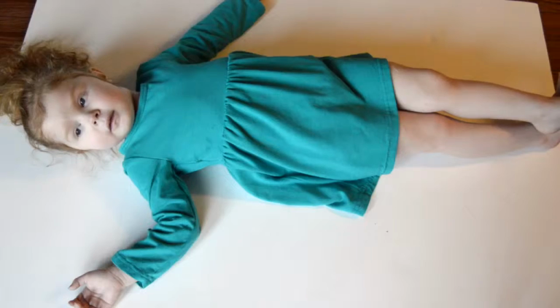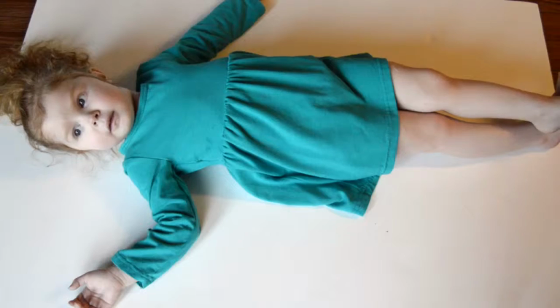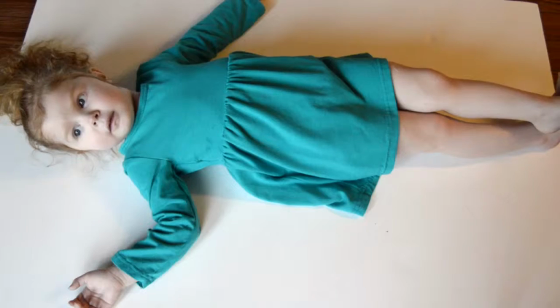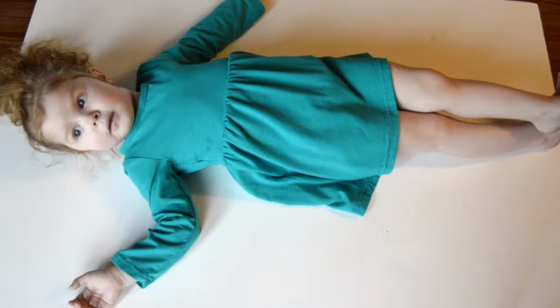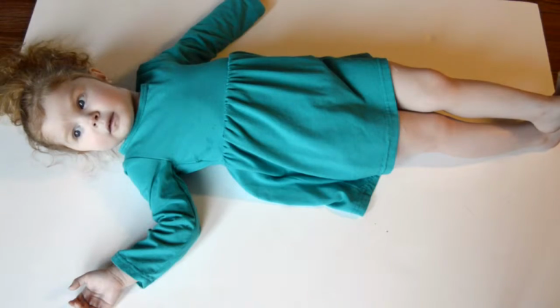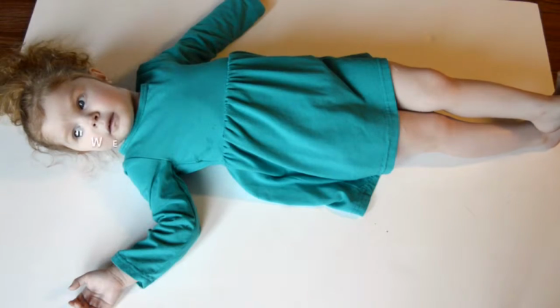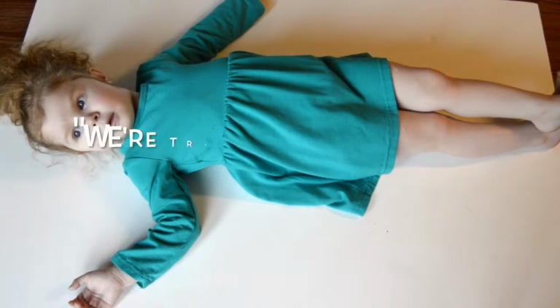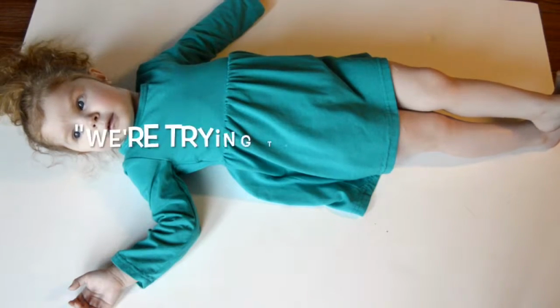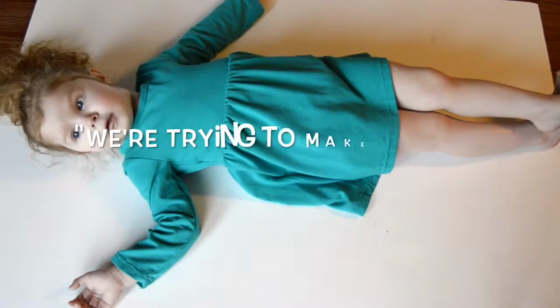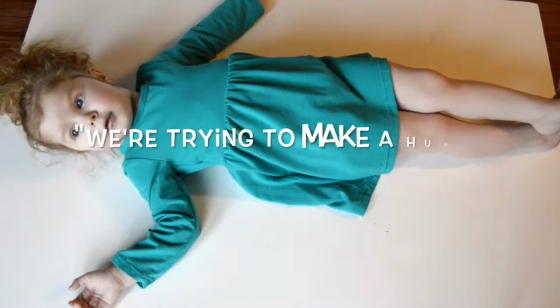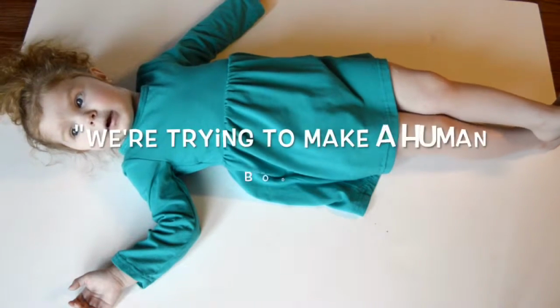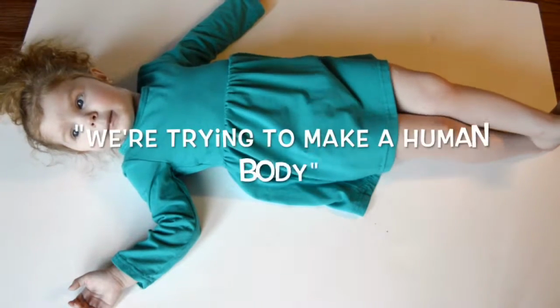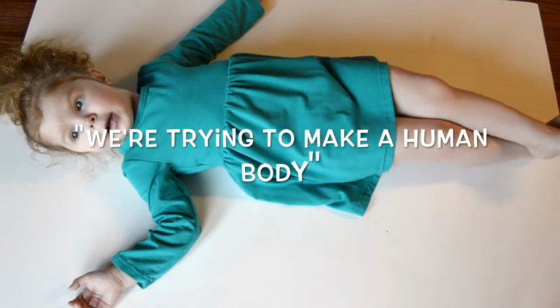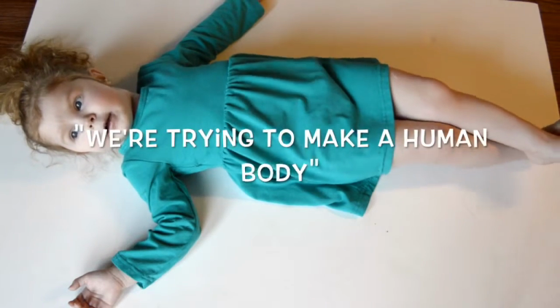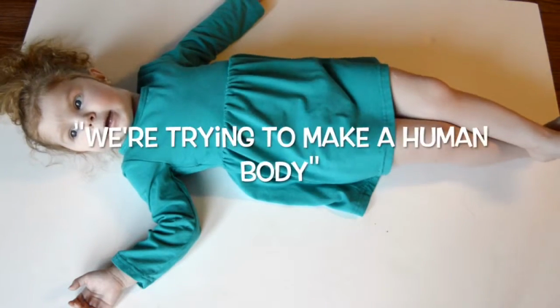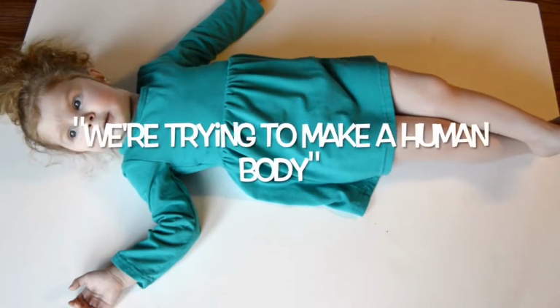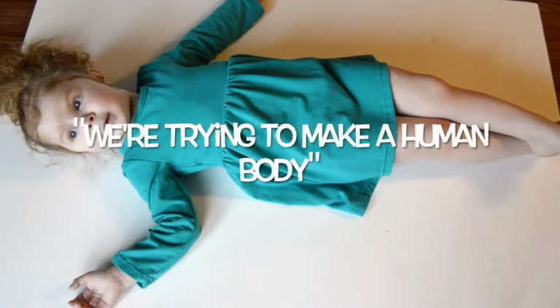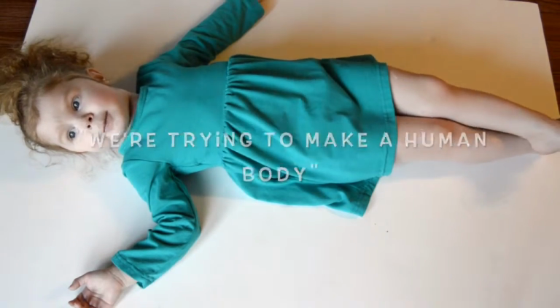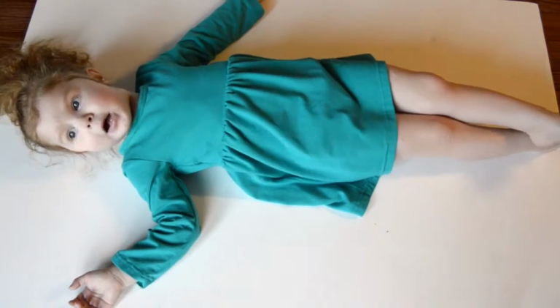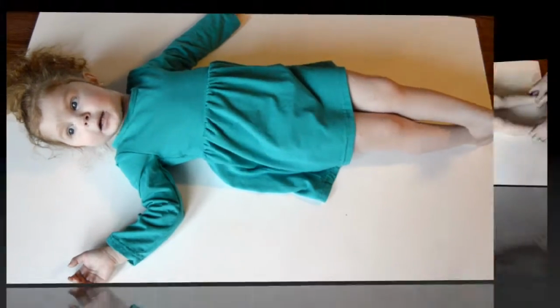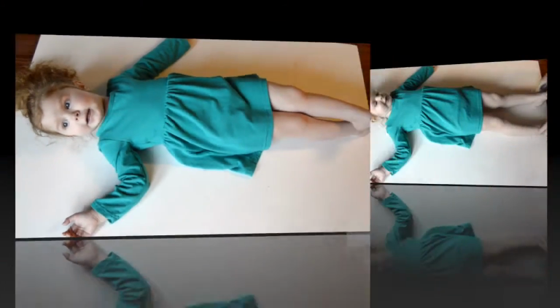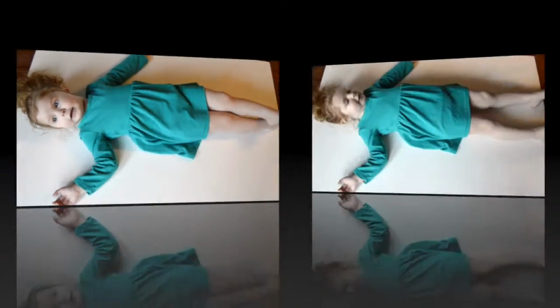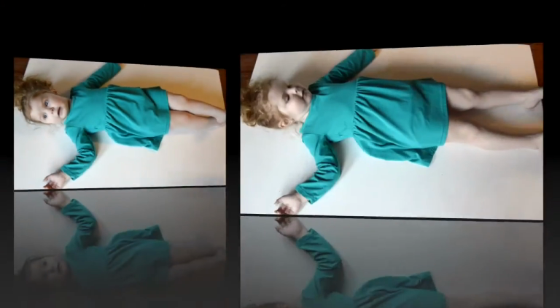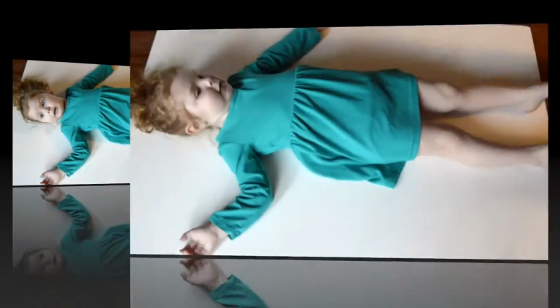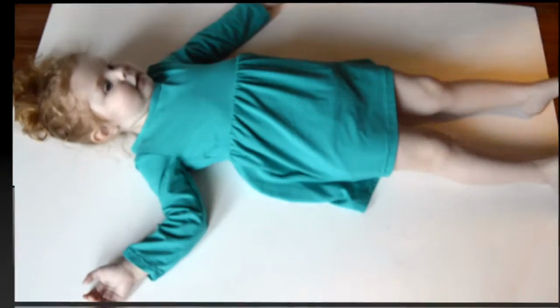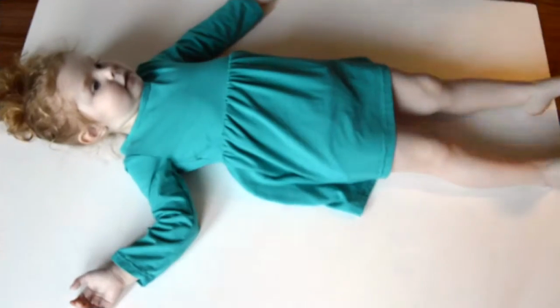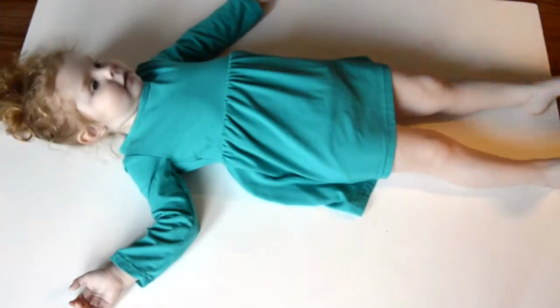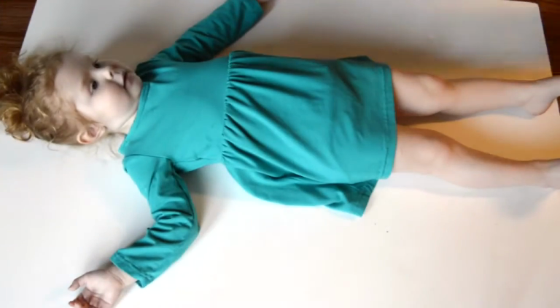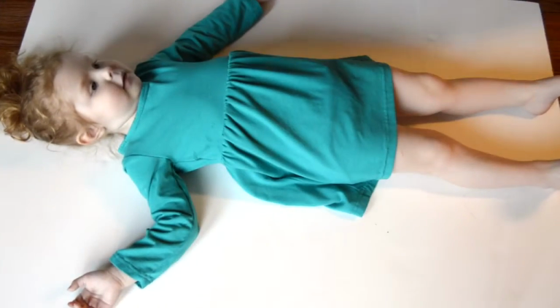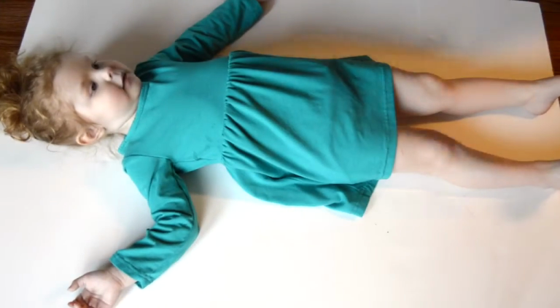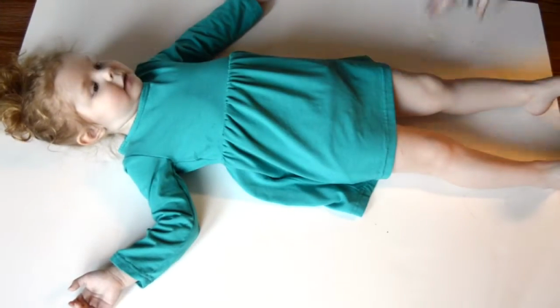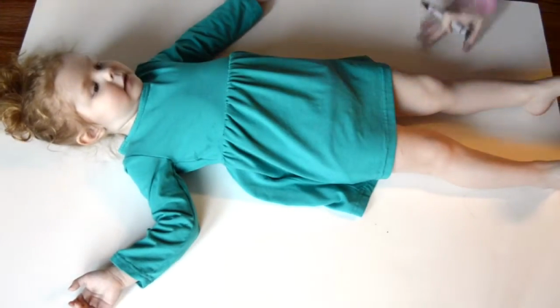What are we doing? I'm trying to make a human body. Alright, first we need to trace you.